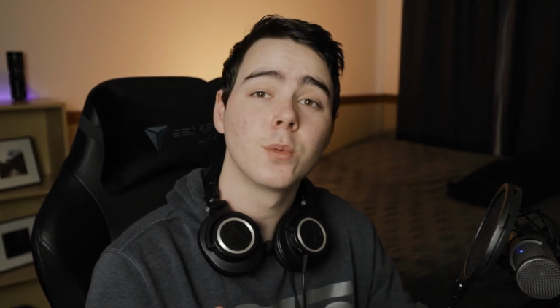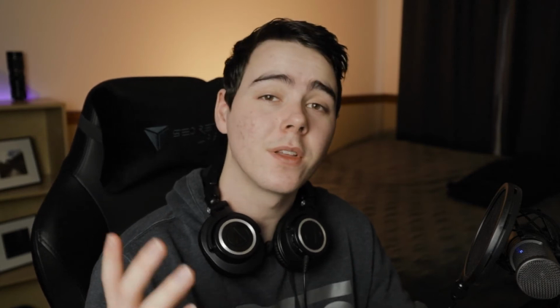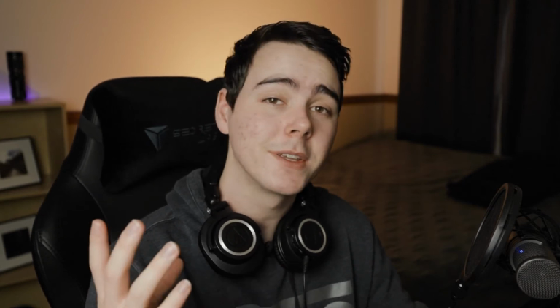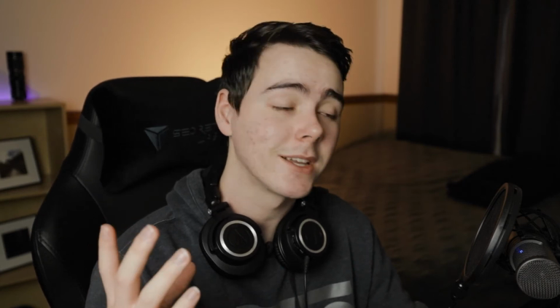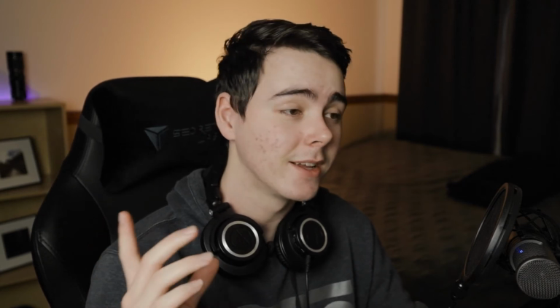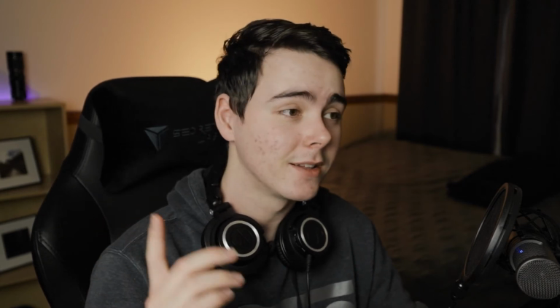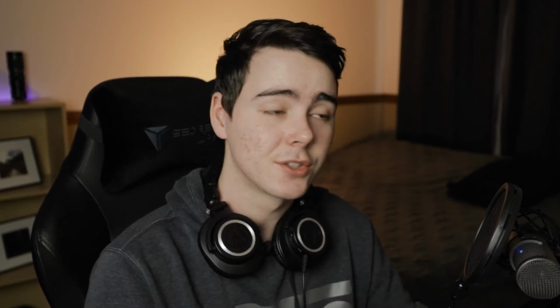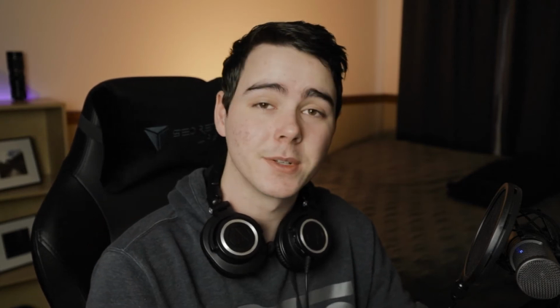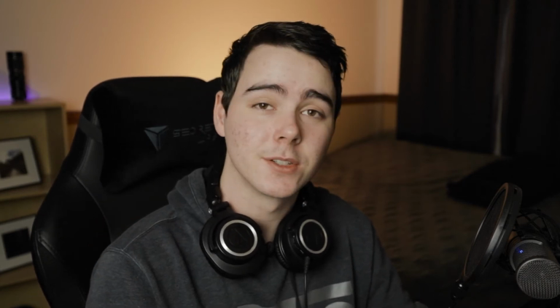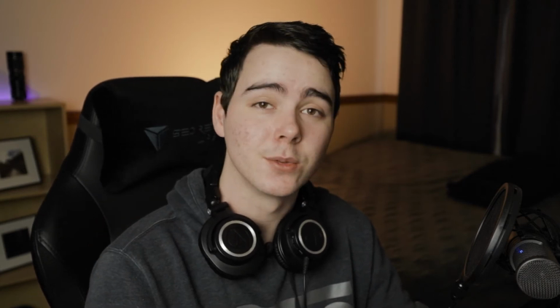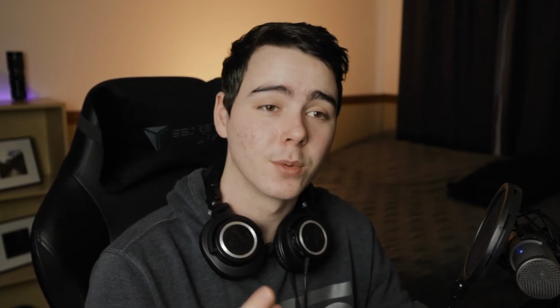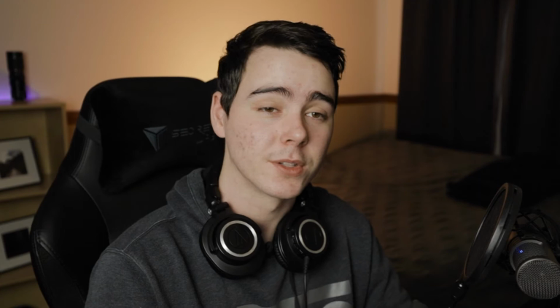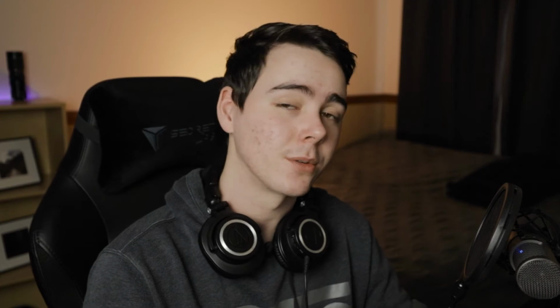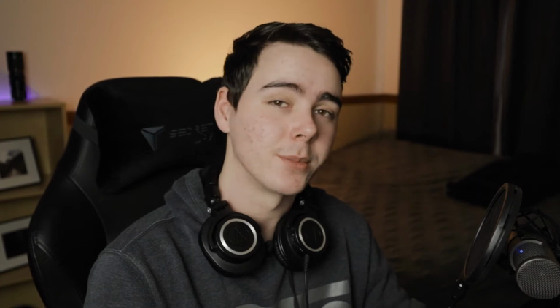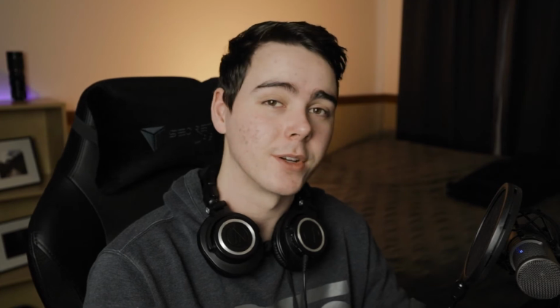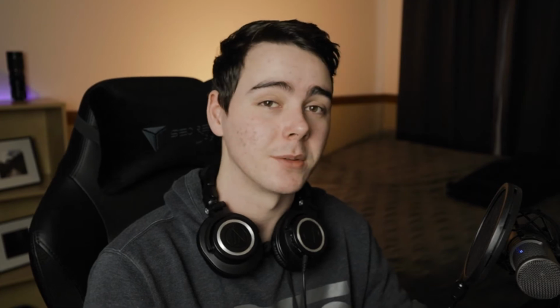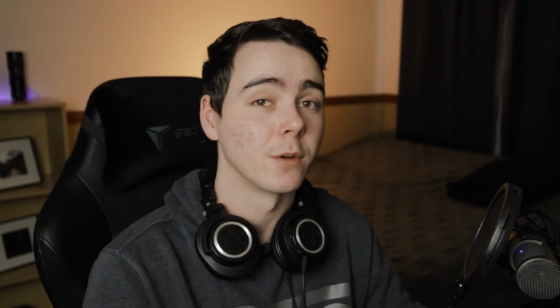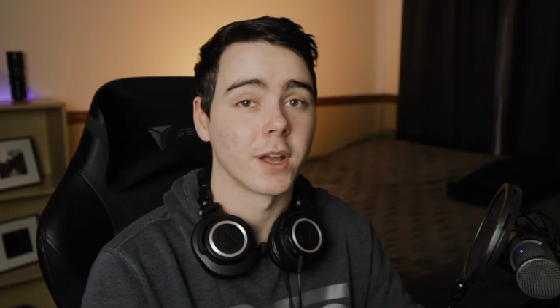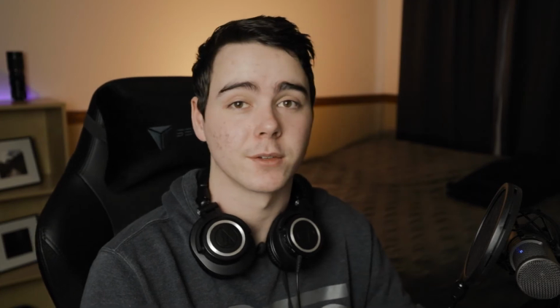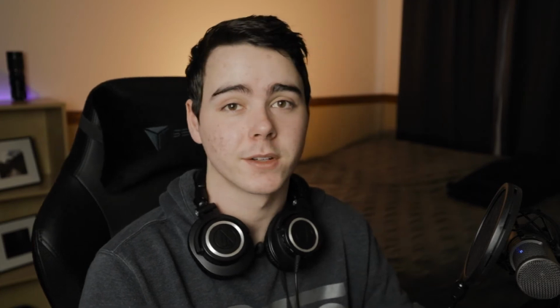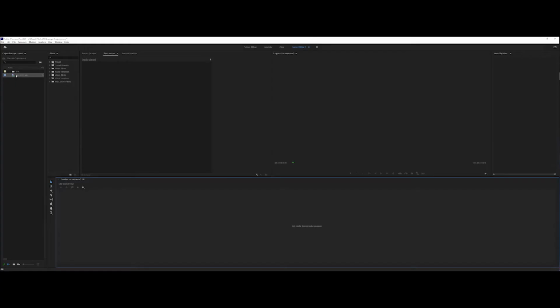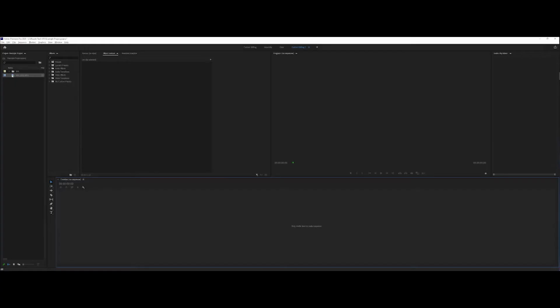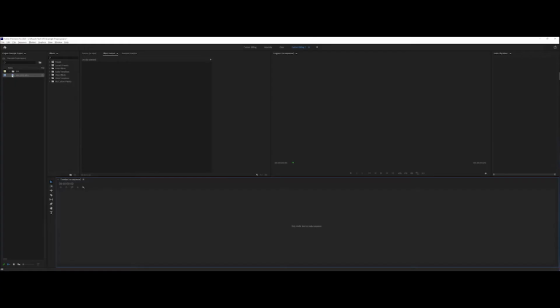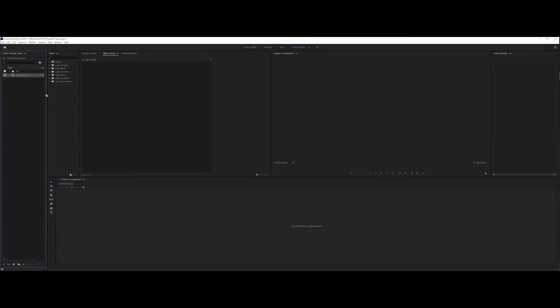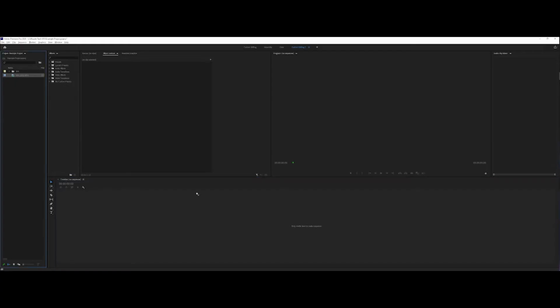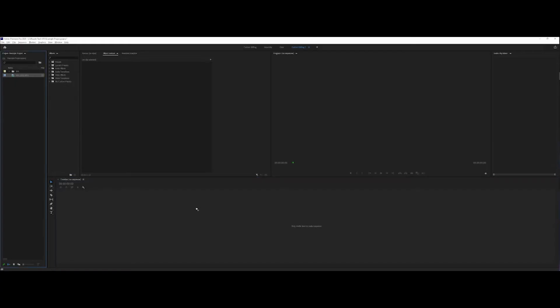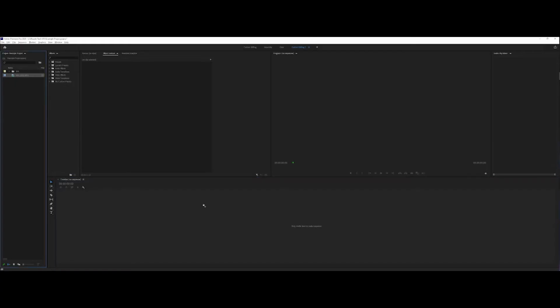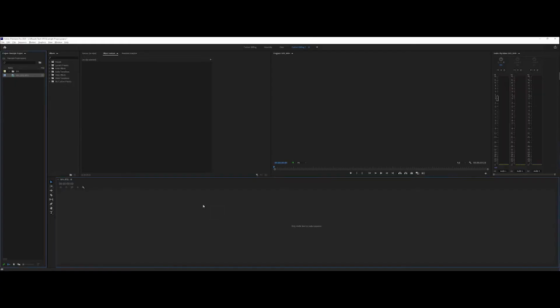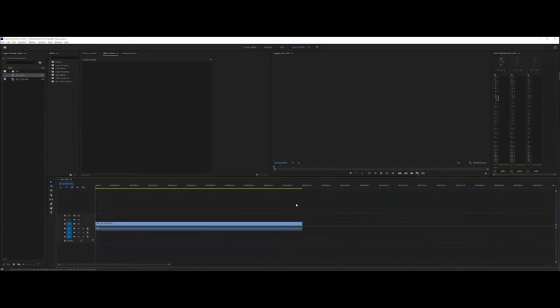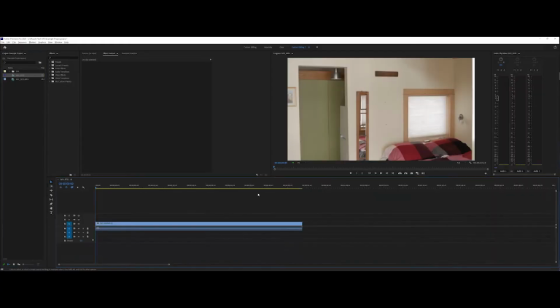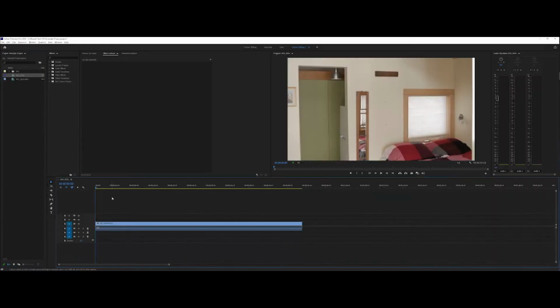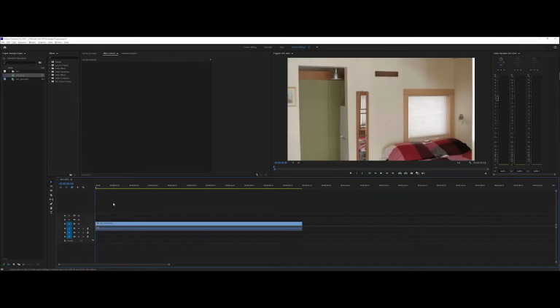With all that being said, let's jump in. We're going to start in Premiere and then move over to After Effects. I'm going to start by bringing my clip in — I'll just drag it onto my timeline.